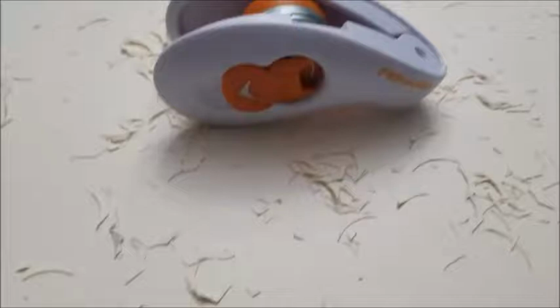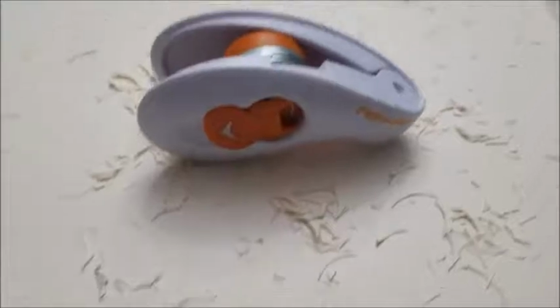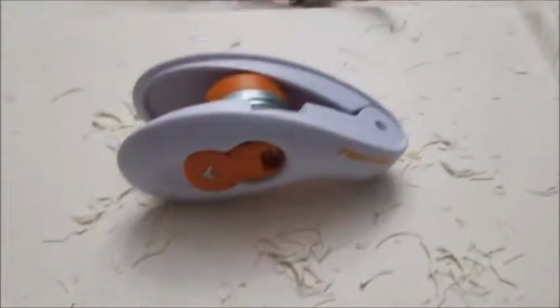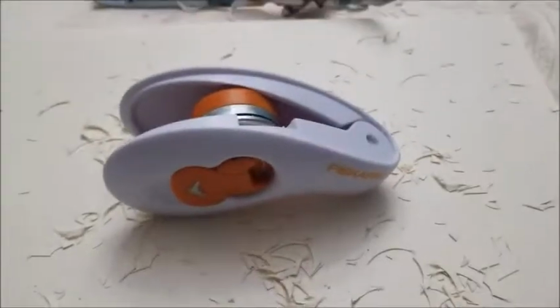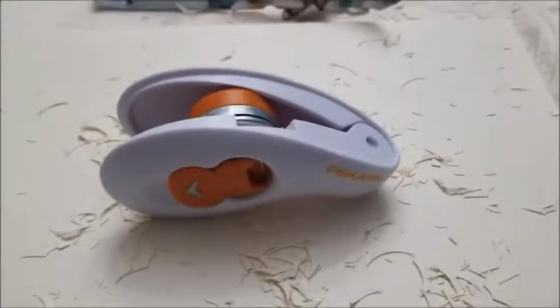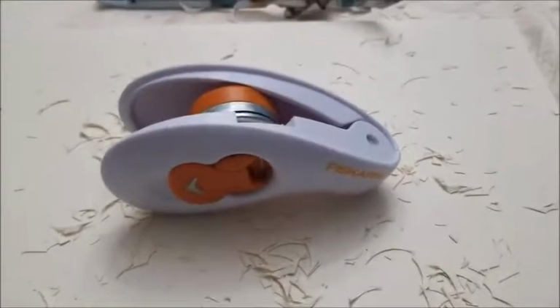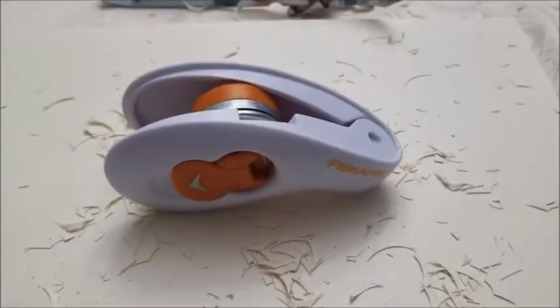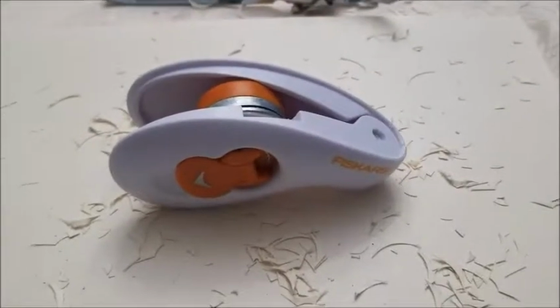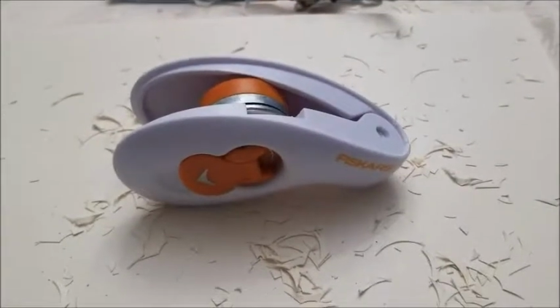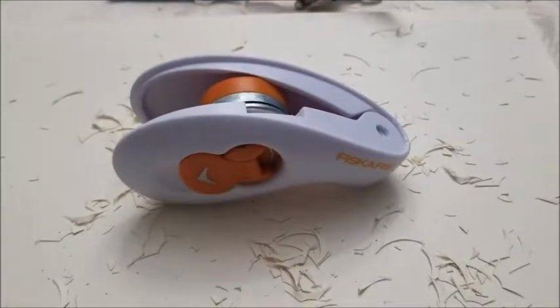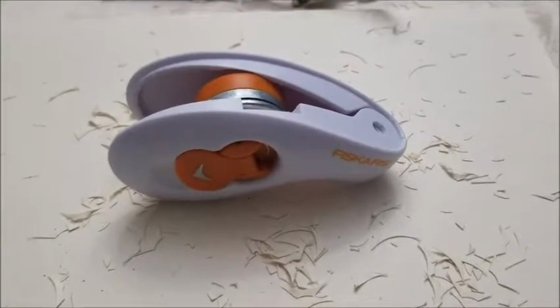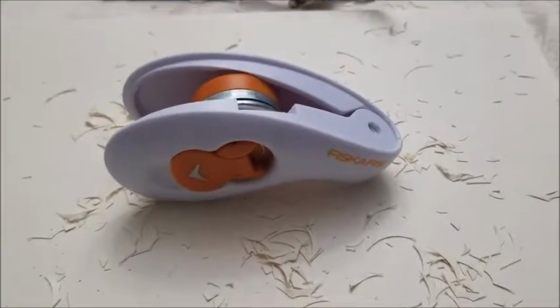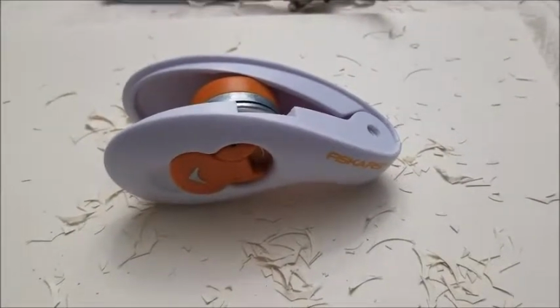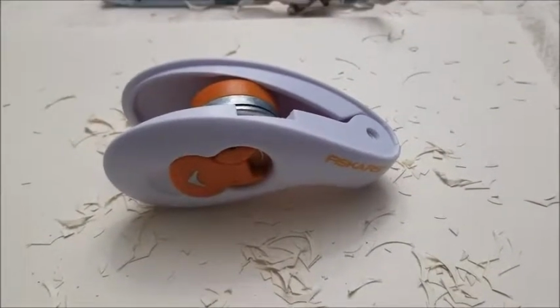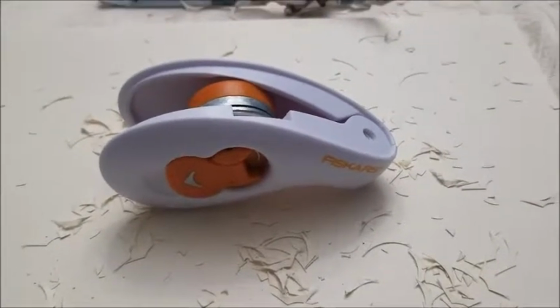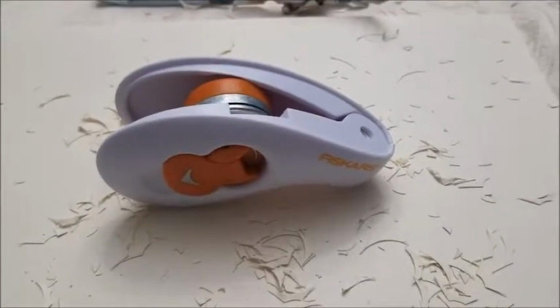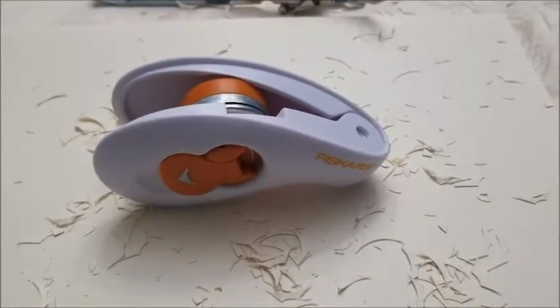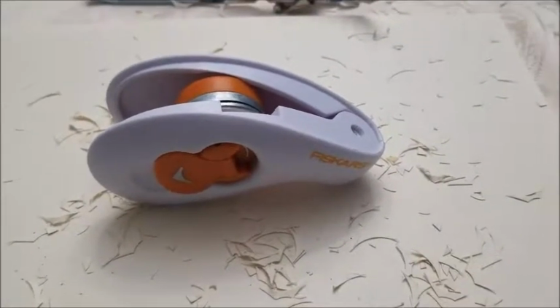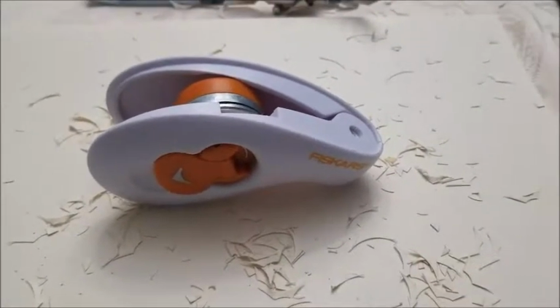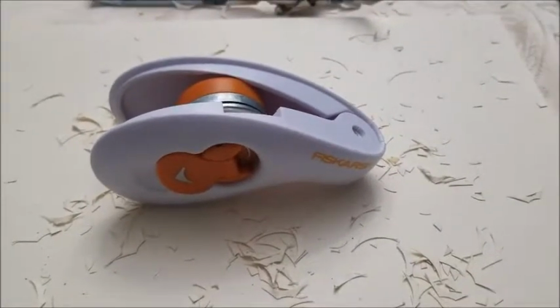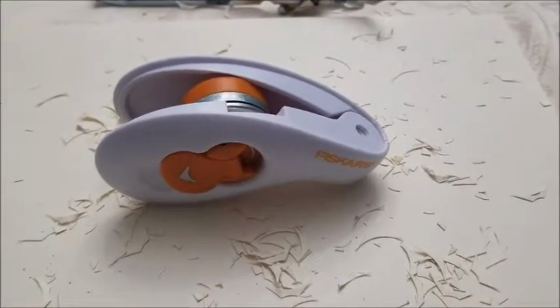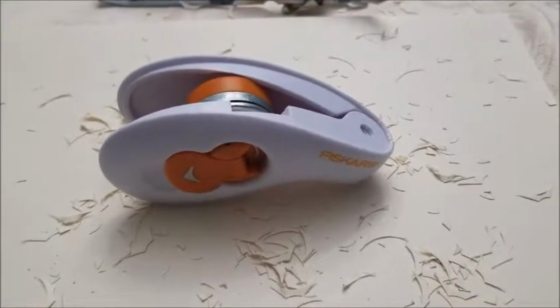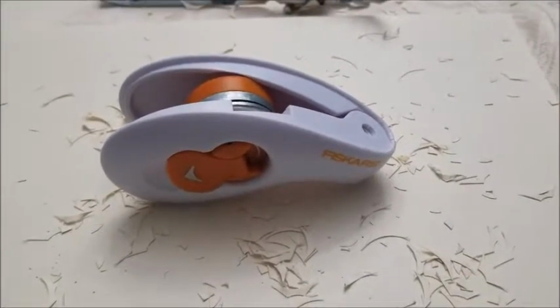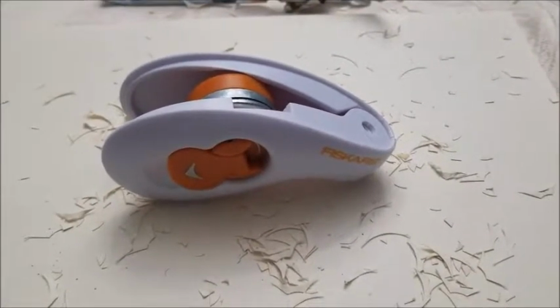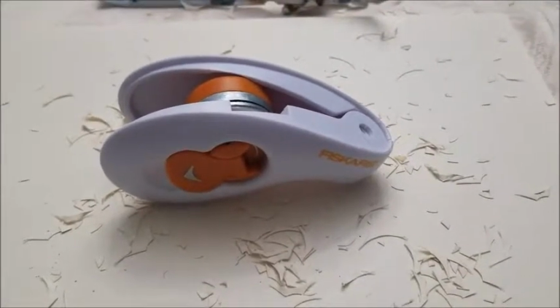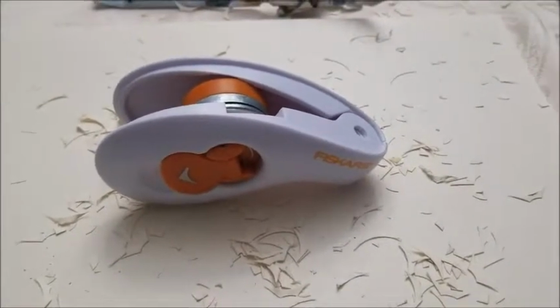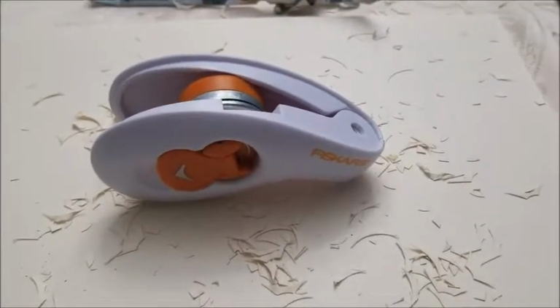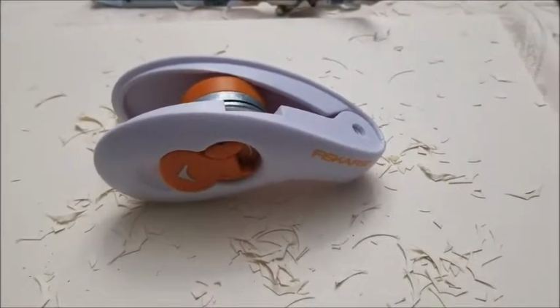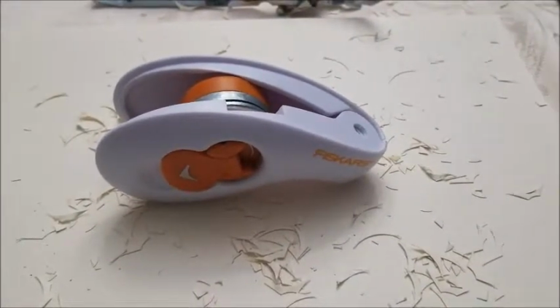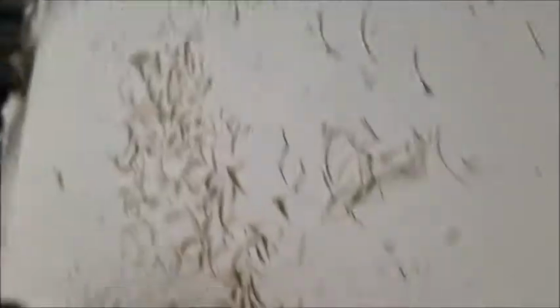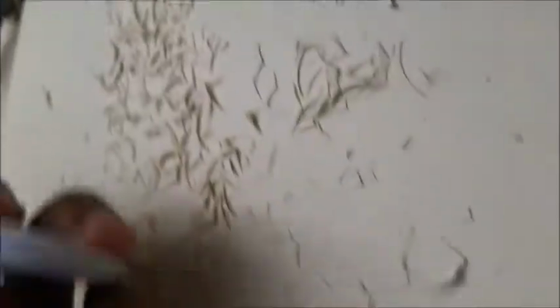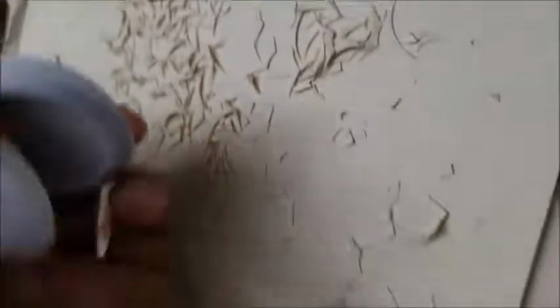Welcome to today's tutorial on how to empty your Fisker two-in-one corner punch.